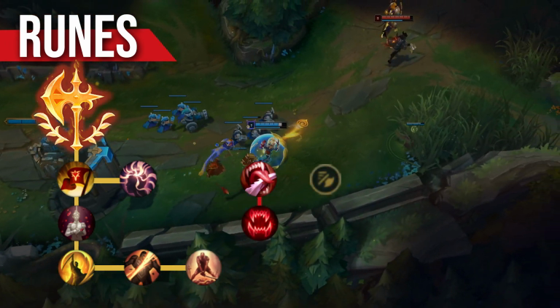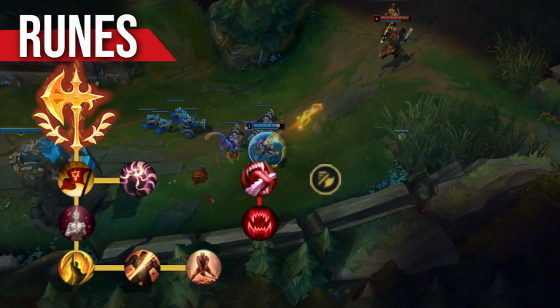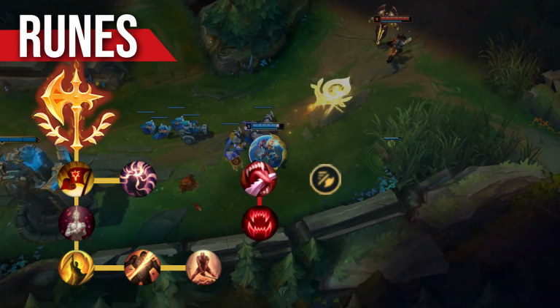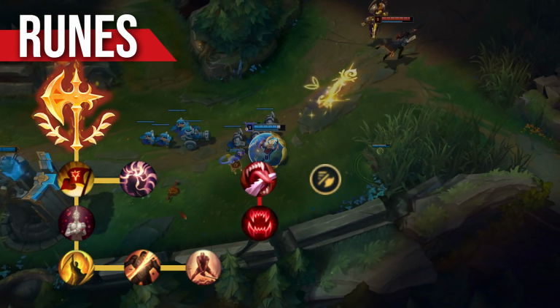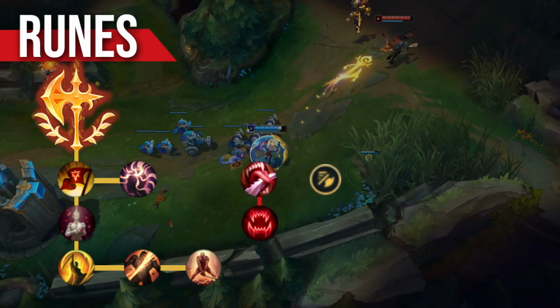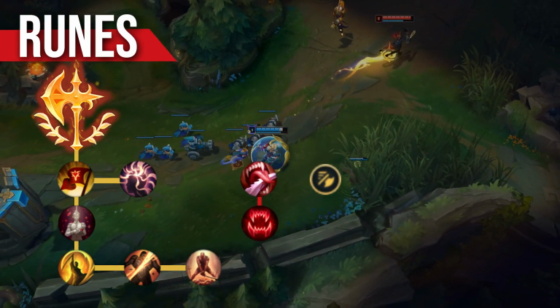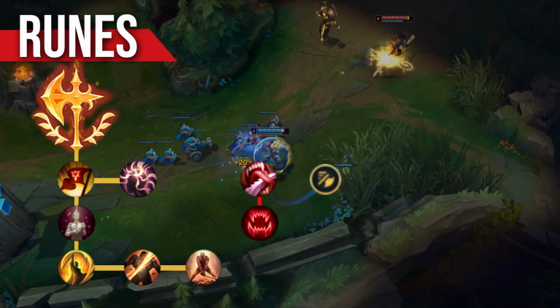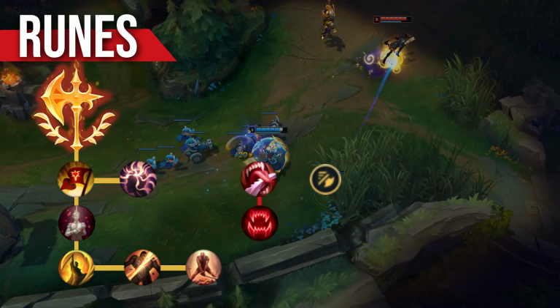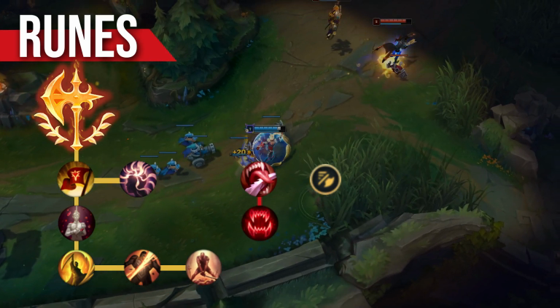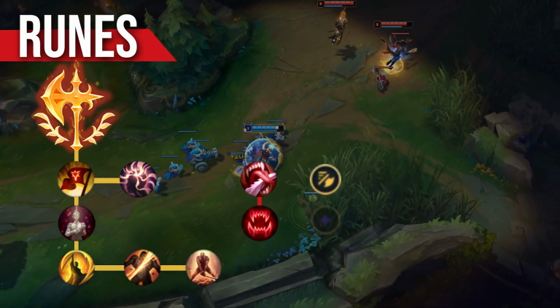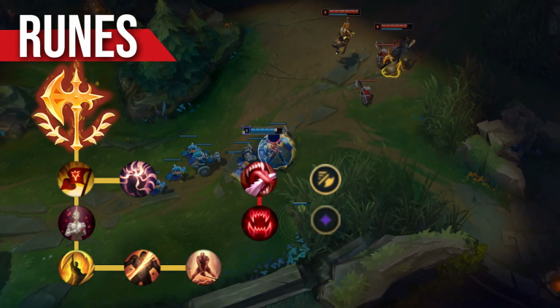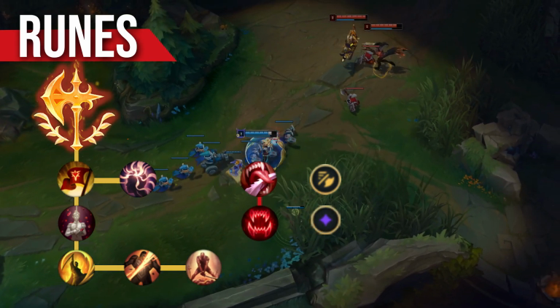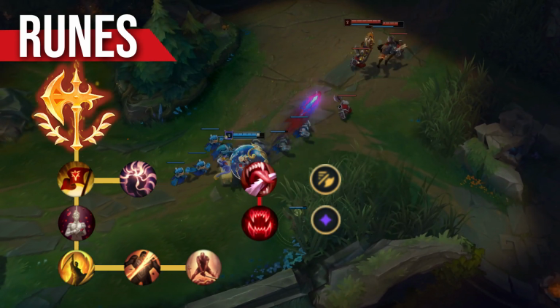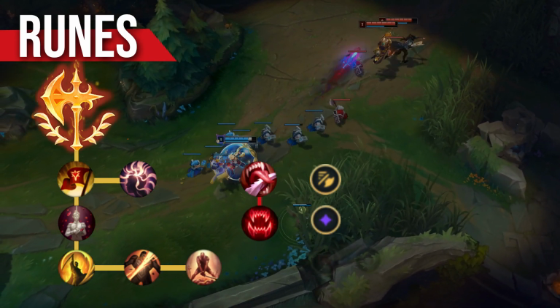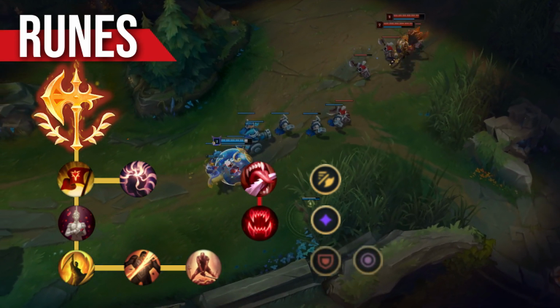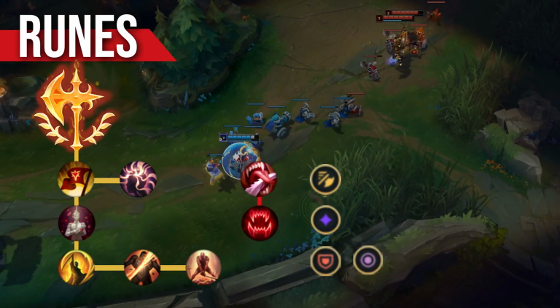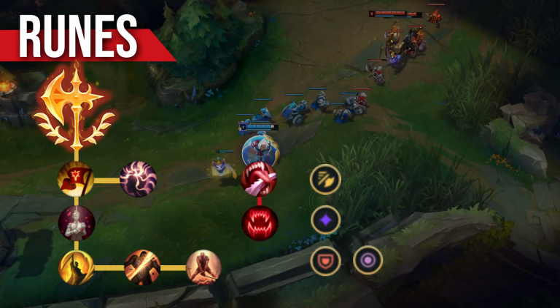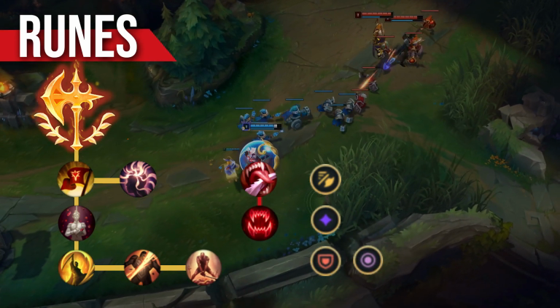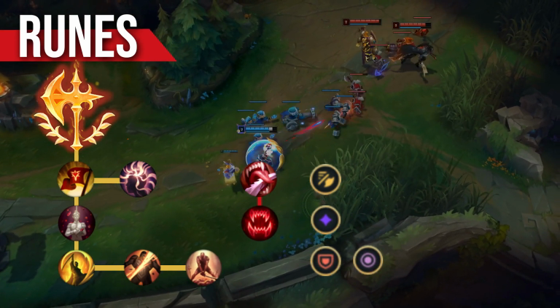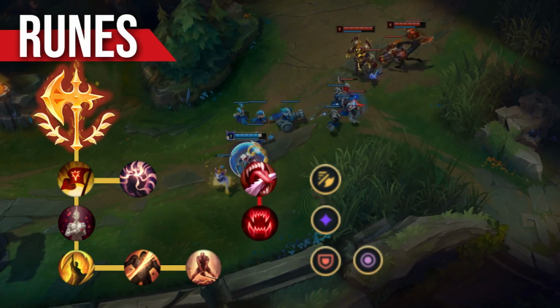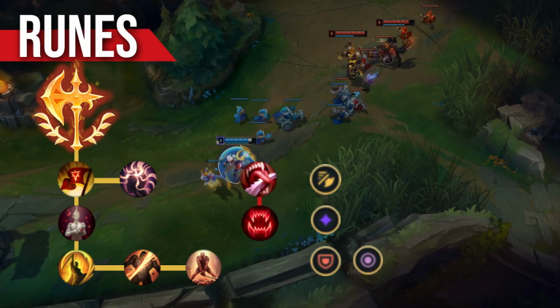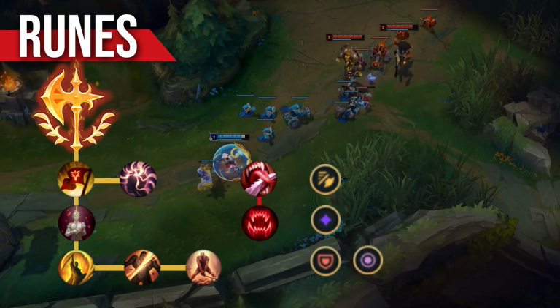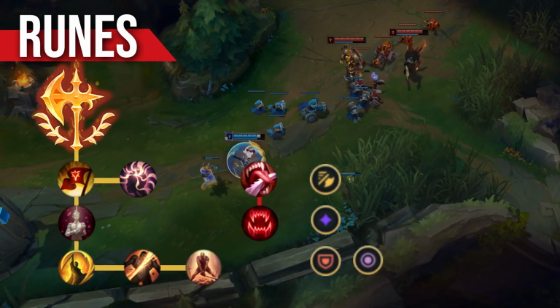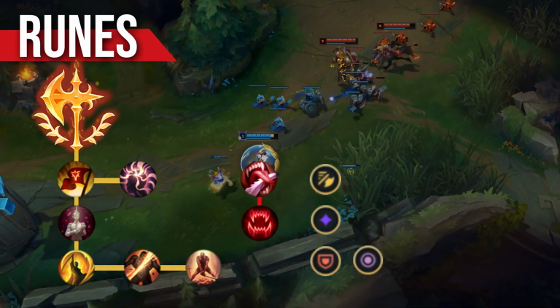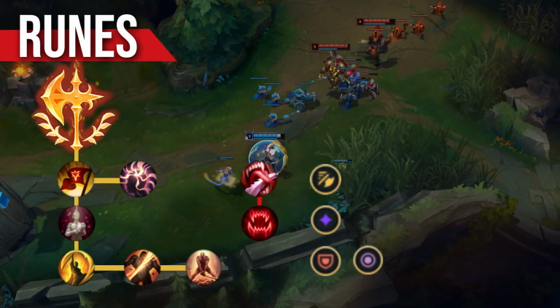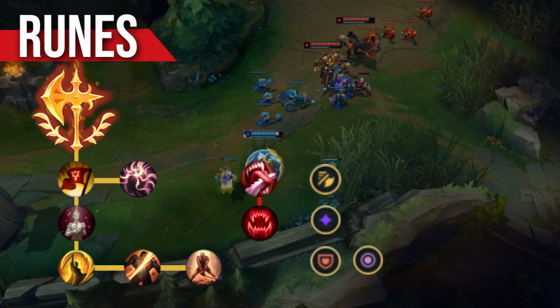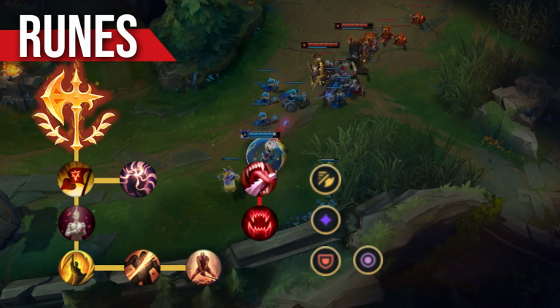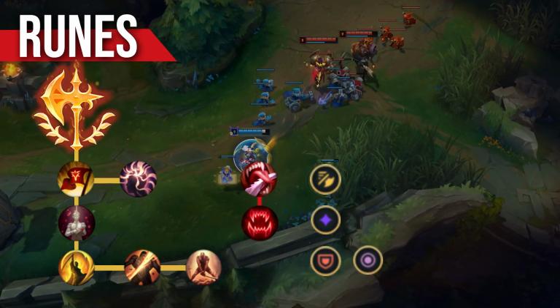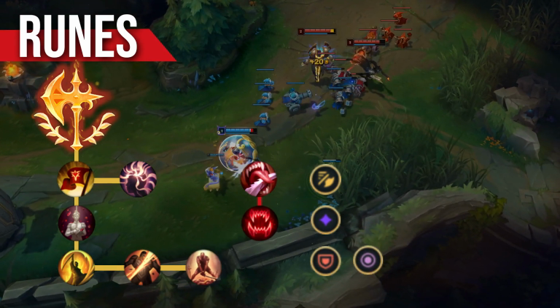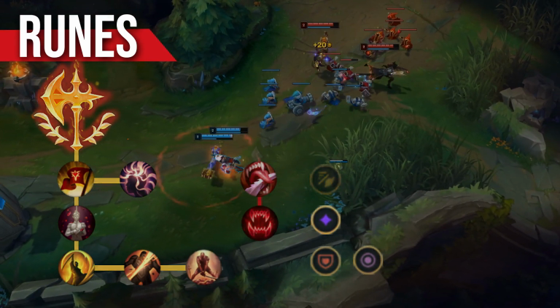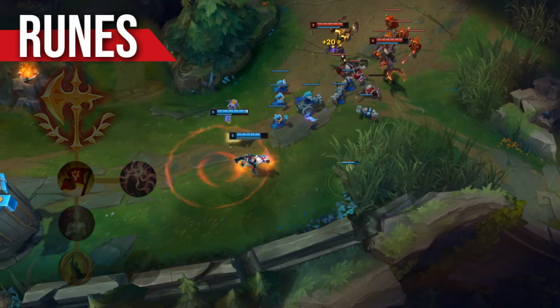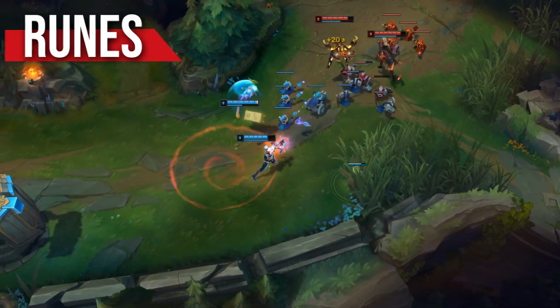For stats, pick up the attack speed shard, adaptive force, and usually you'll want armor — but make sure to run Magic Resist if you find yourself facing a mage in bot lane.